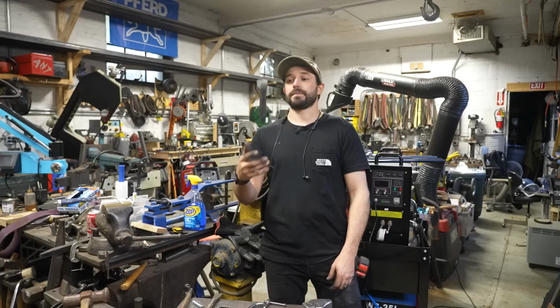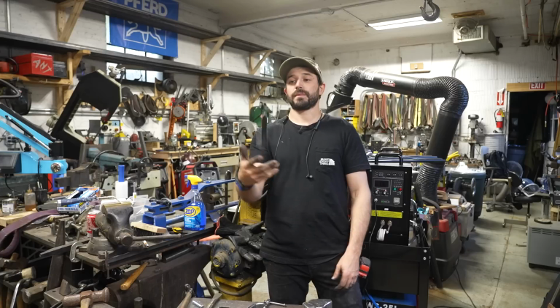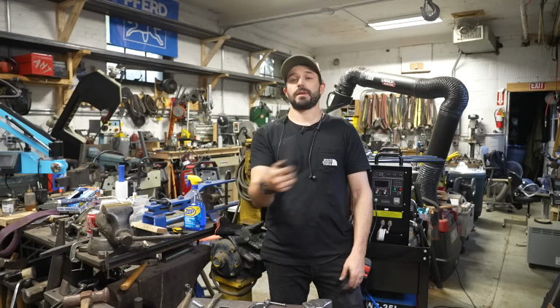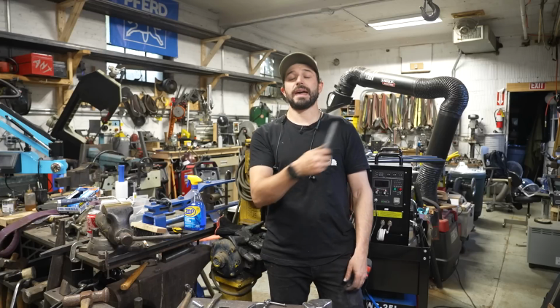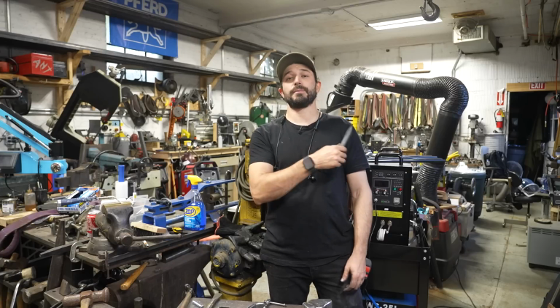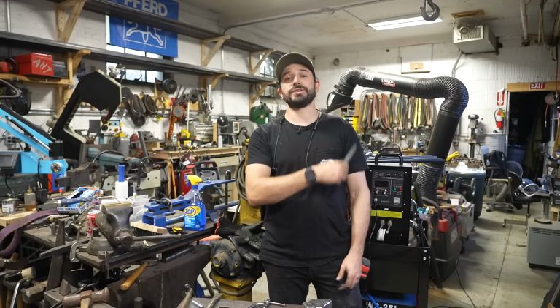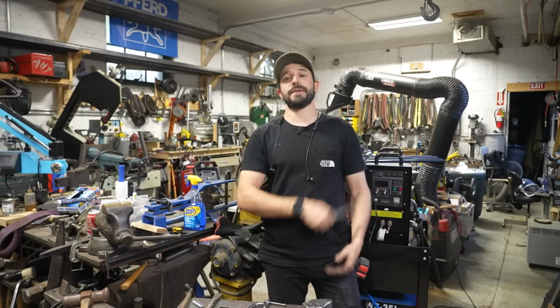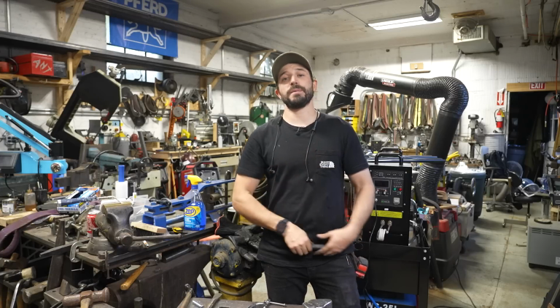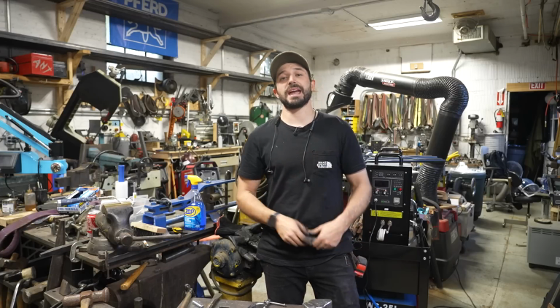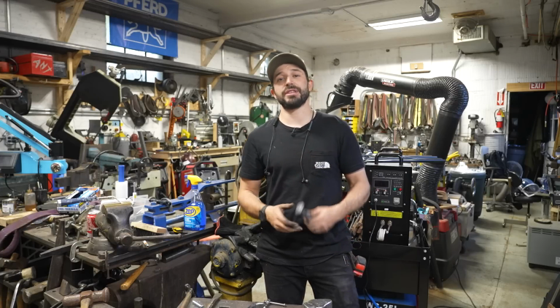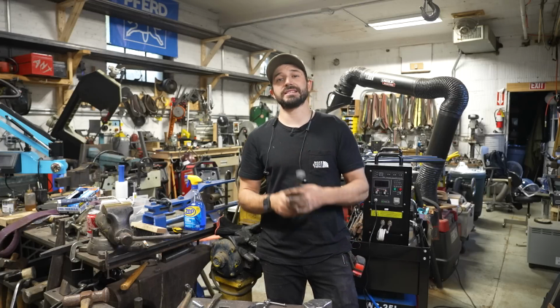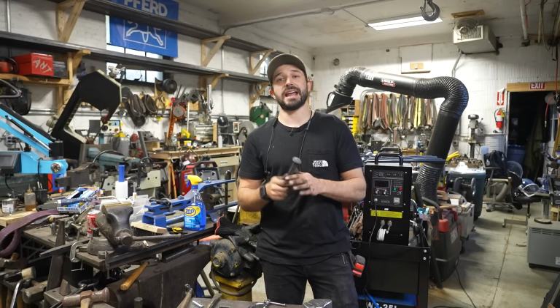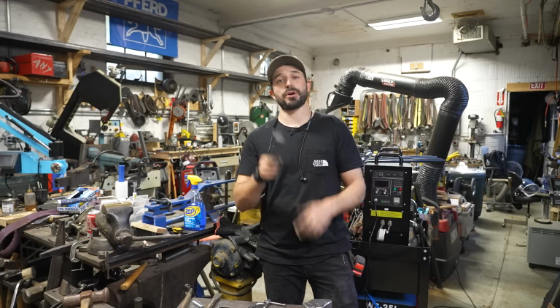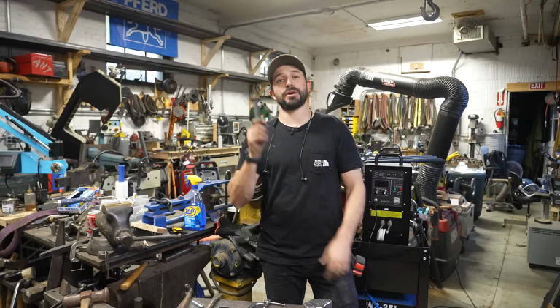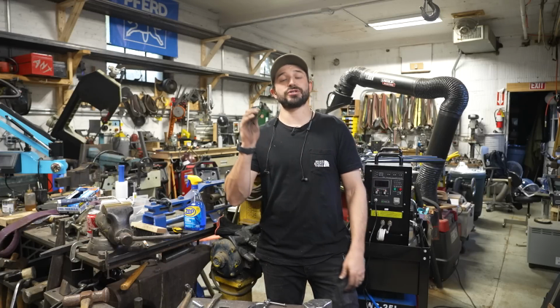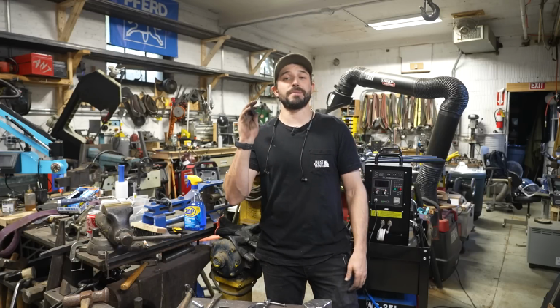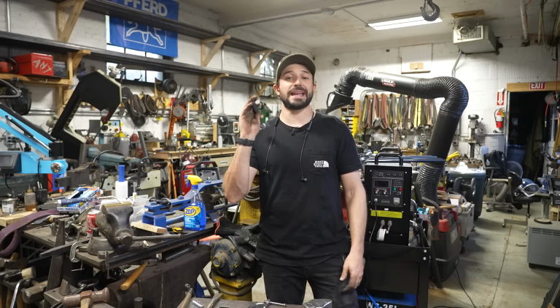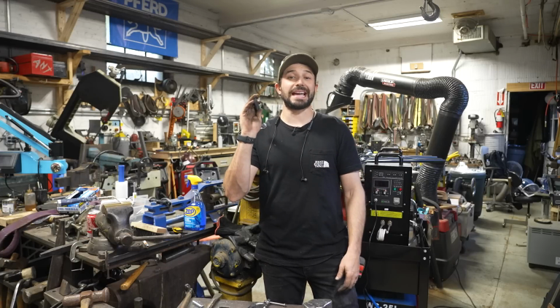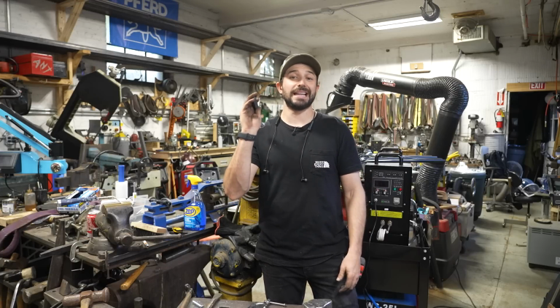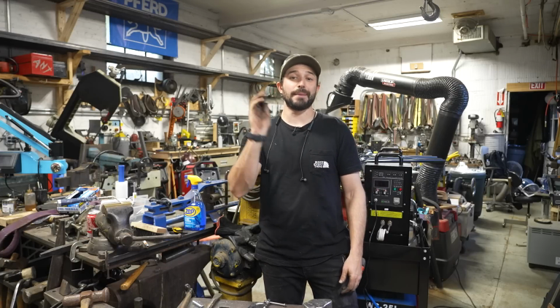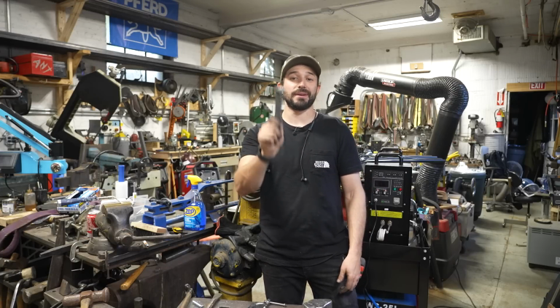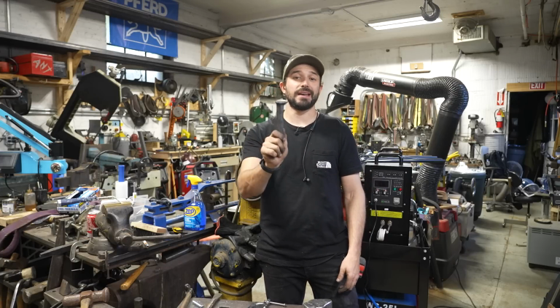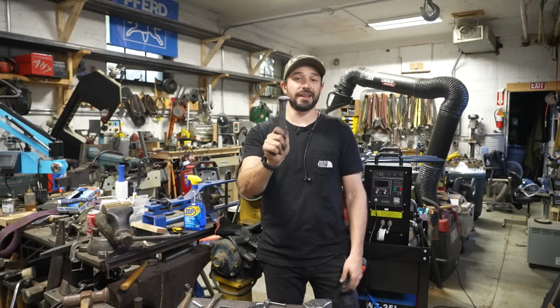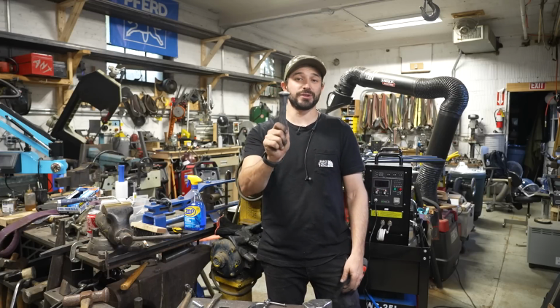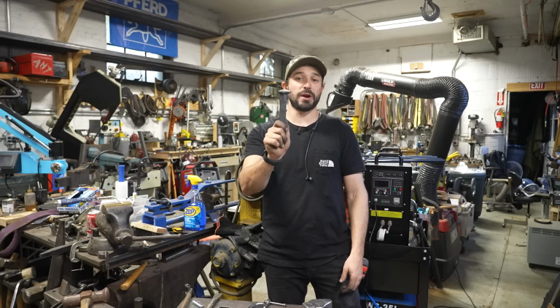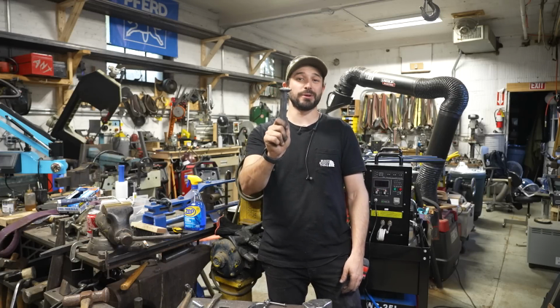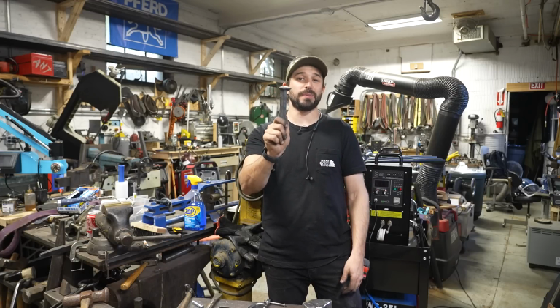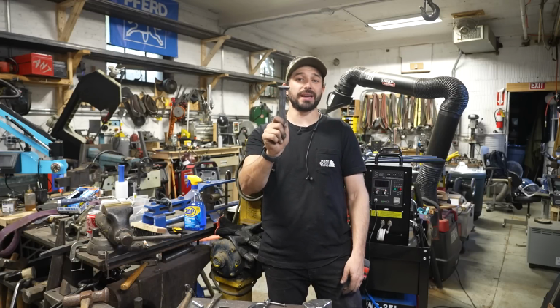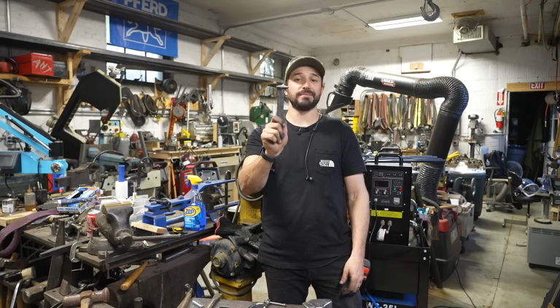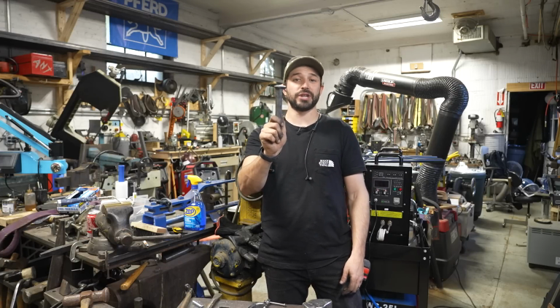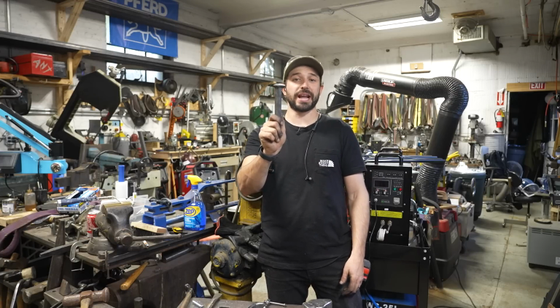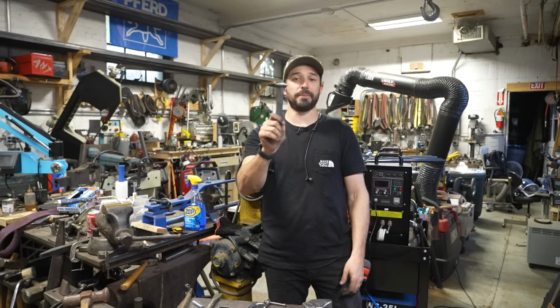Hey, I'm Chris Zepp from Make Everything, and today we're going to try to make a clamp out of this railroad spike. Check it out.